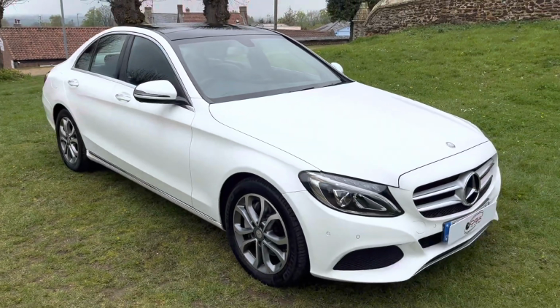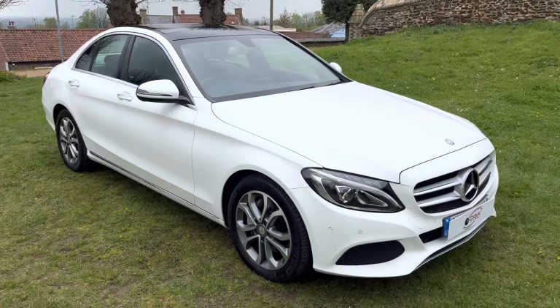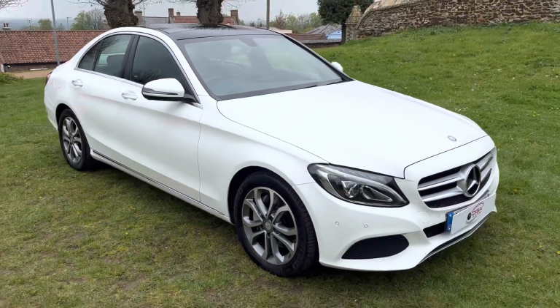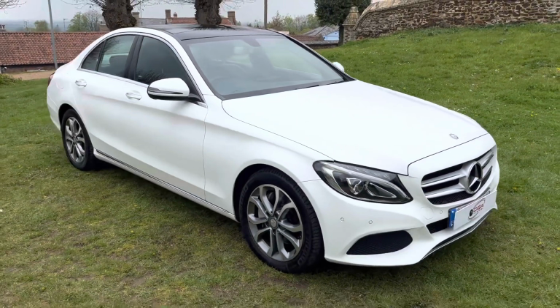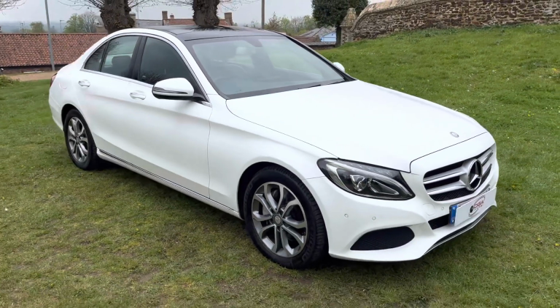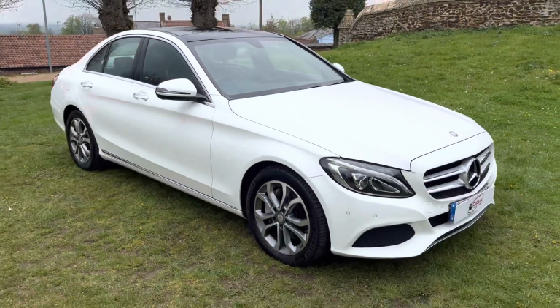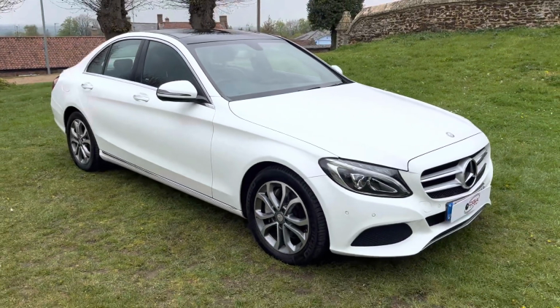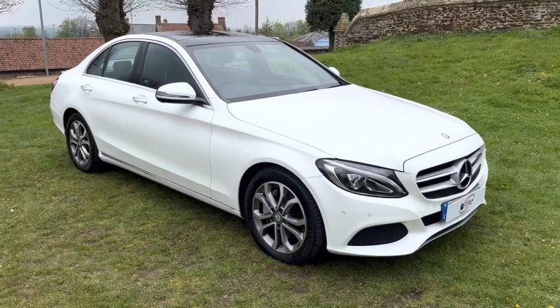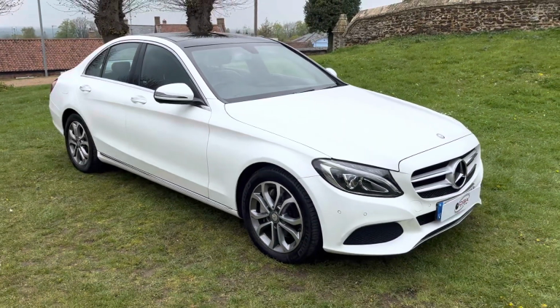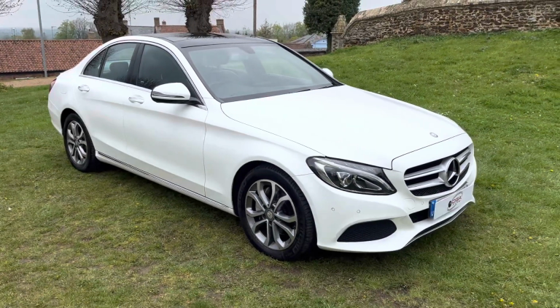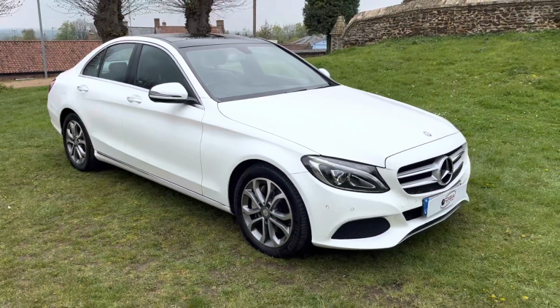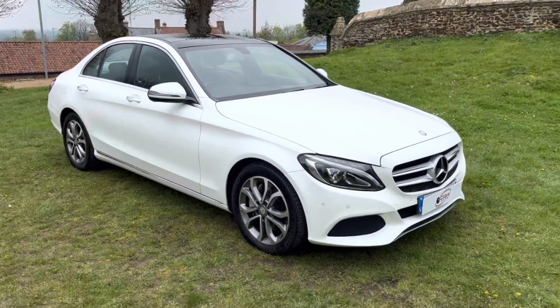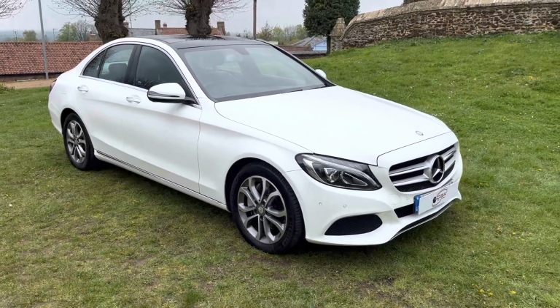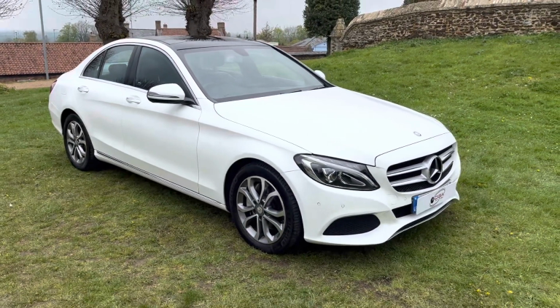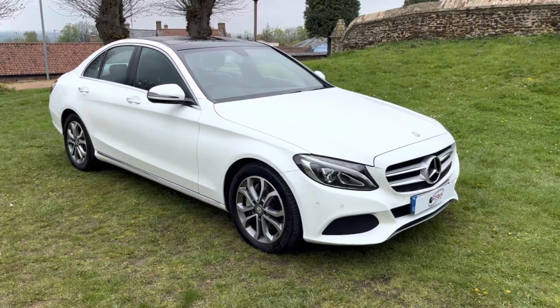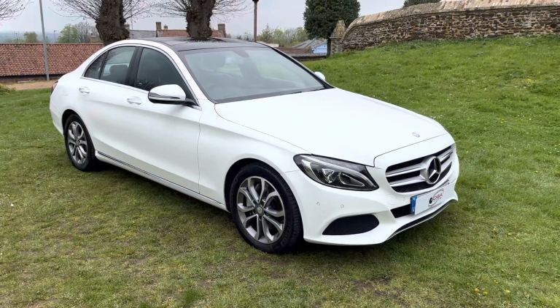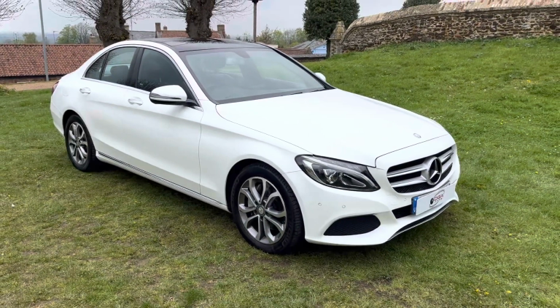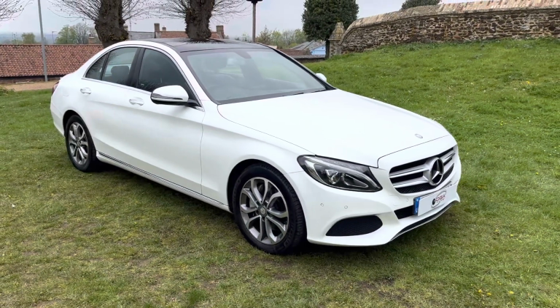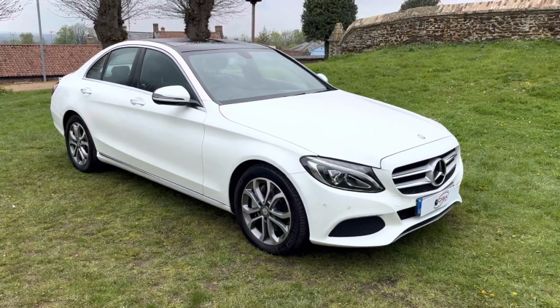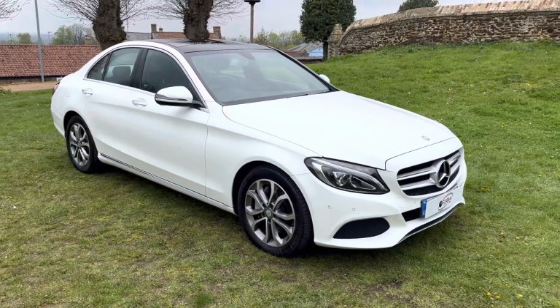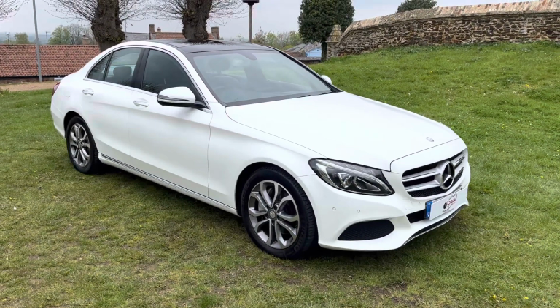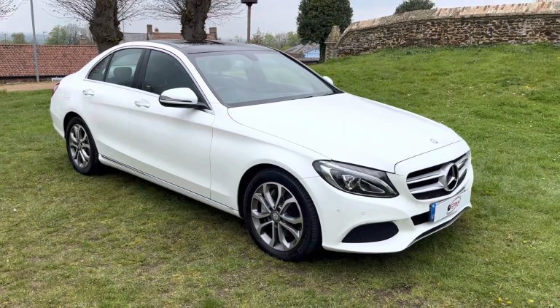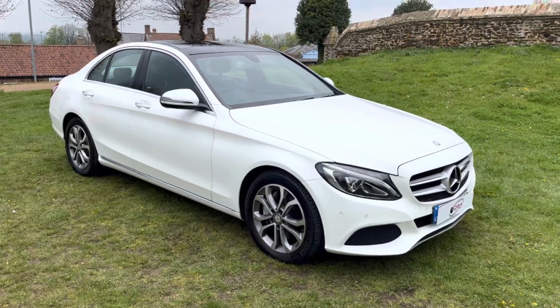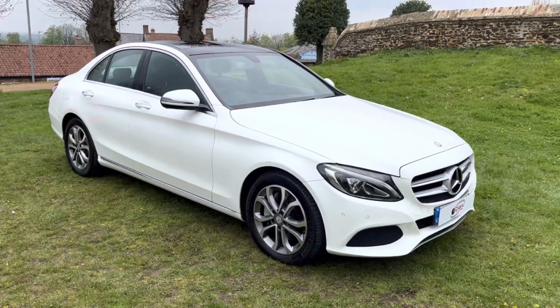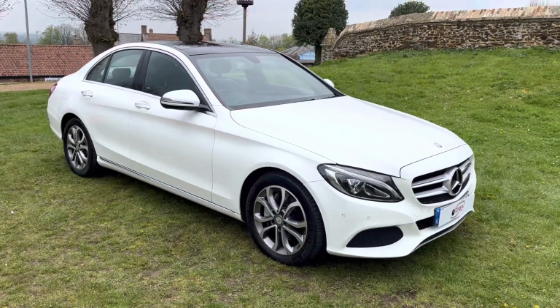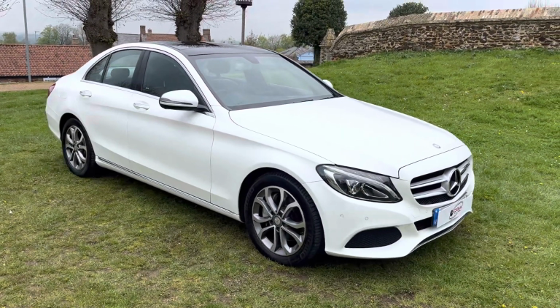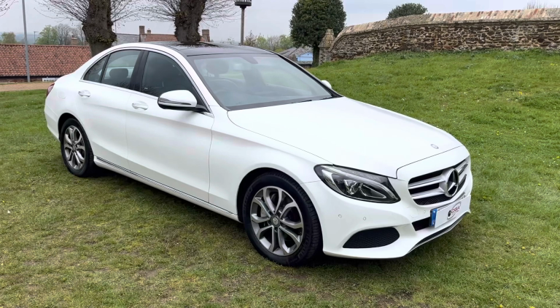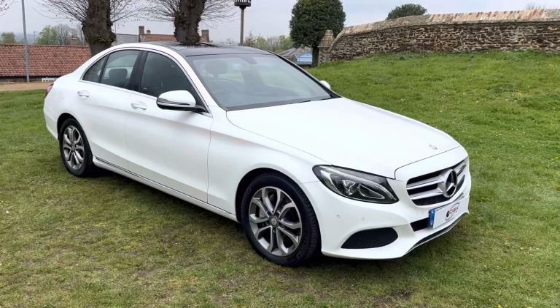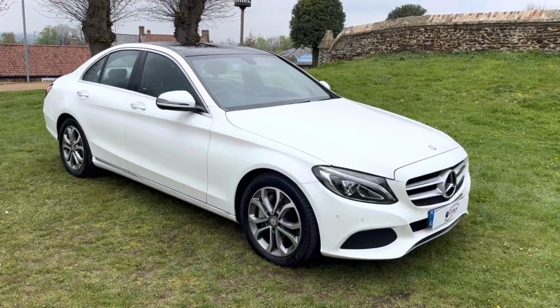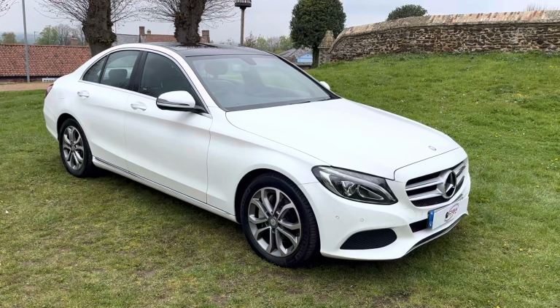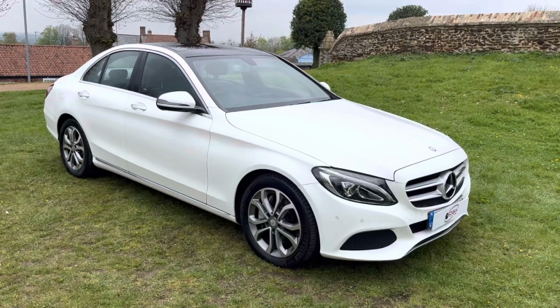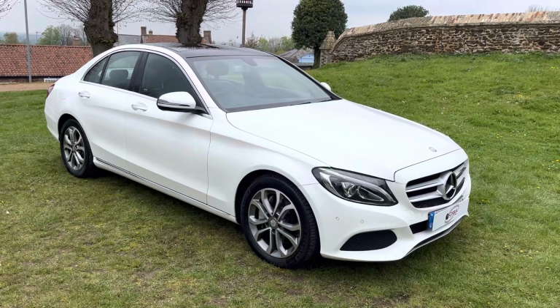If you'd like any further information on this car, please feel free to give me a call or send me an email. Thank you for watching.